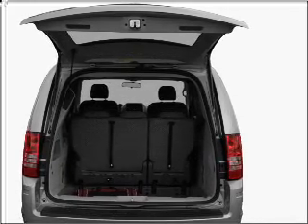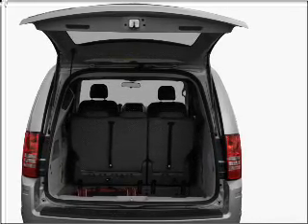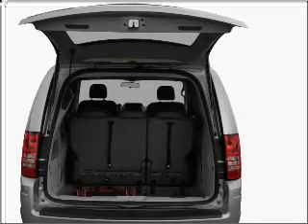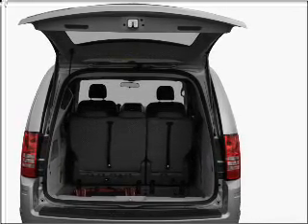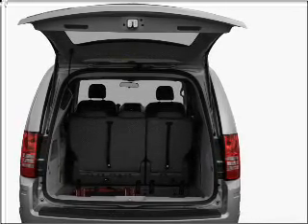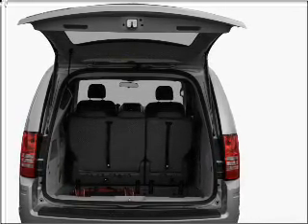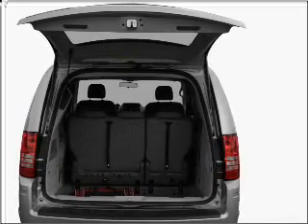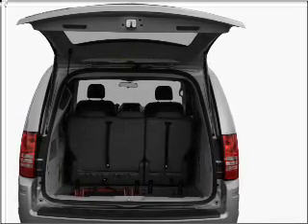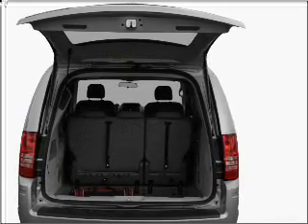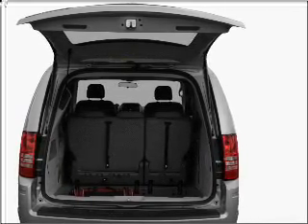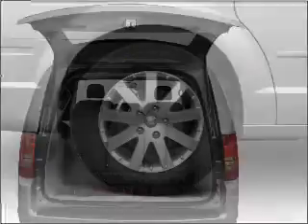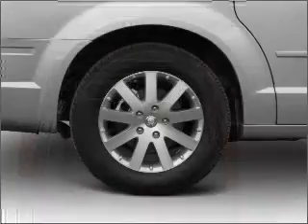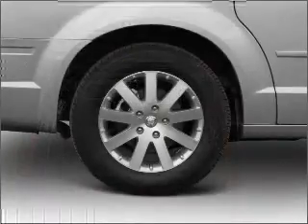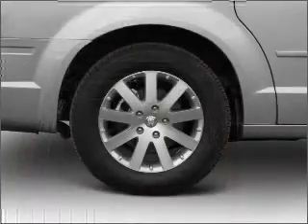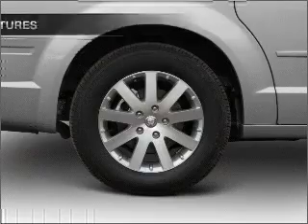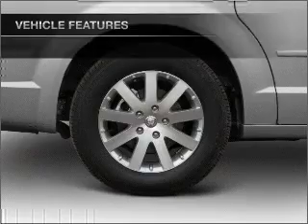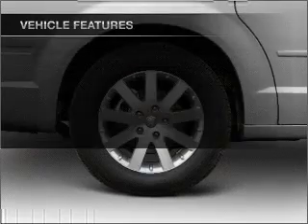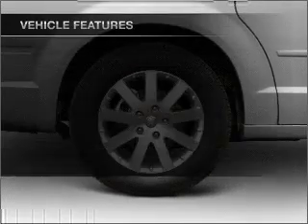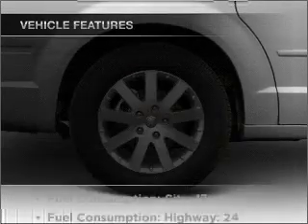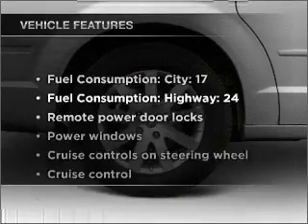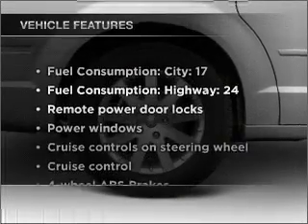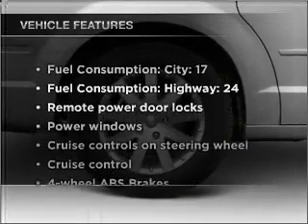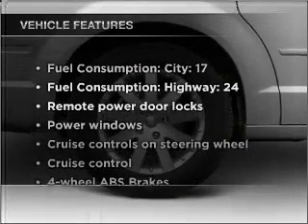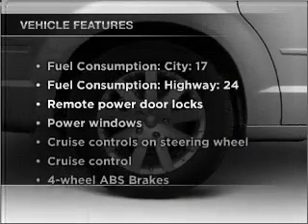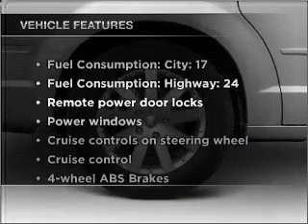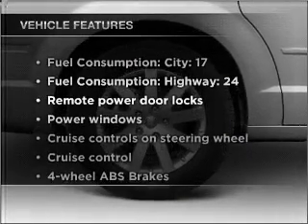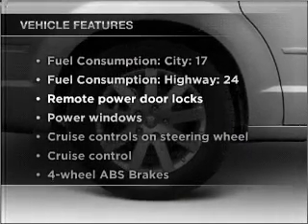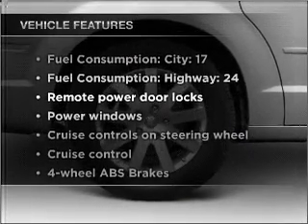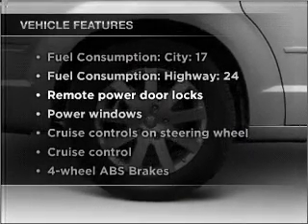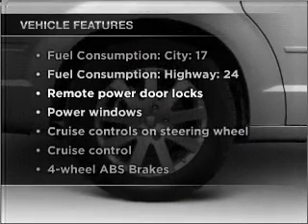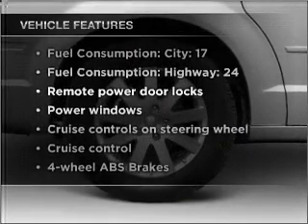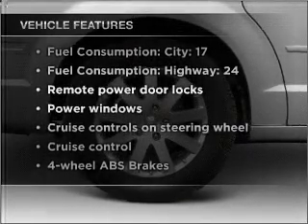Enjoy the comfort of dual temperature controls, plus these notable features that are included in this vehicle.